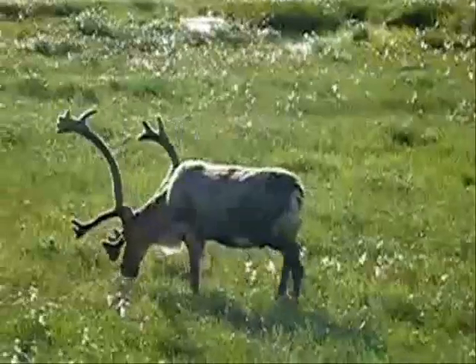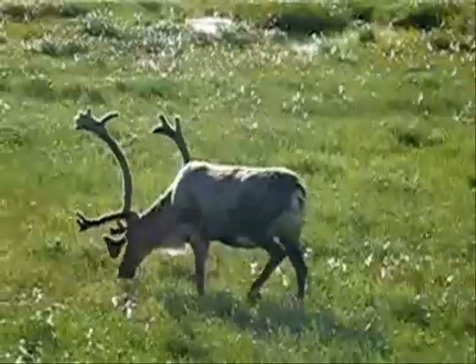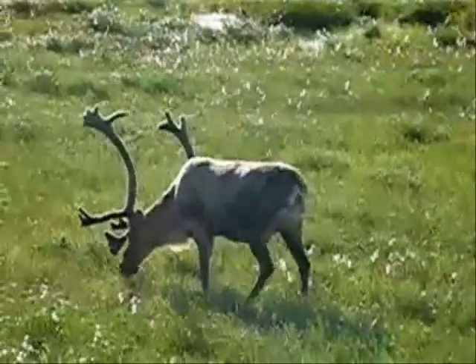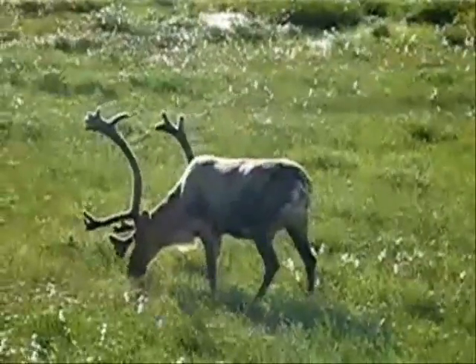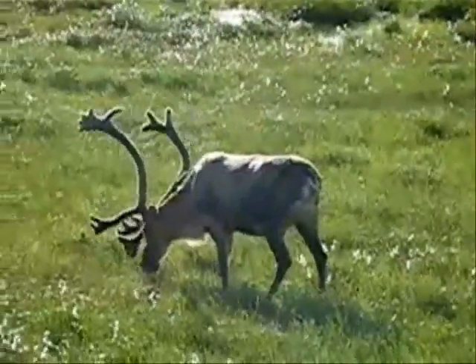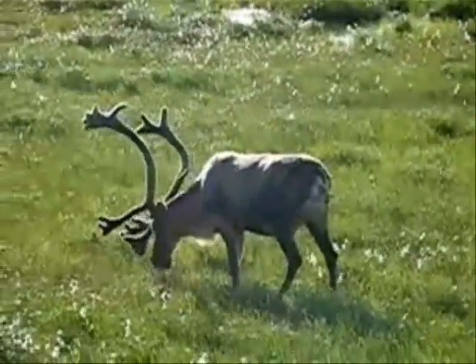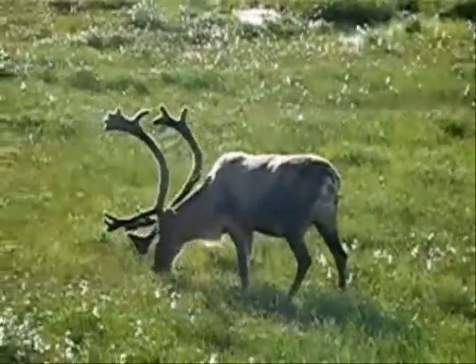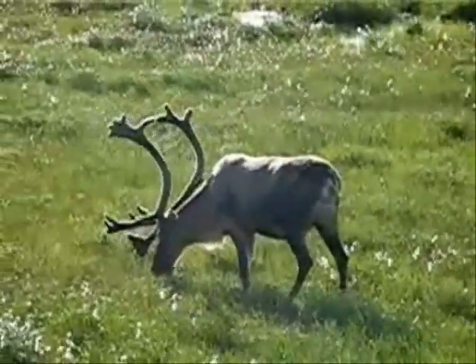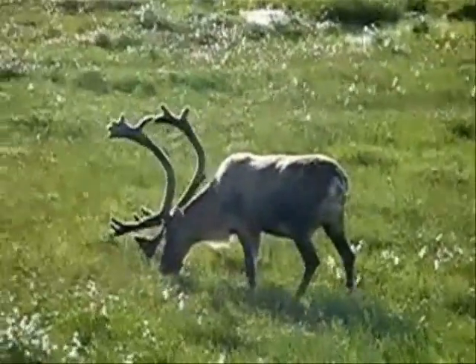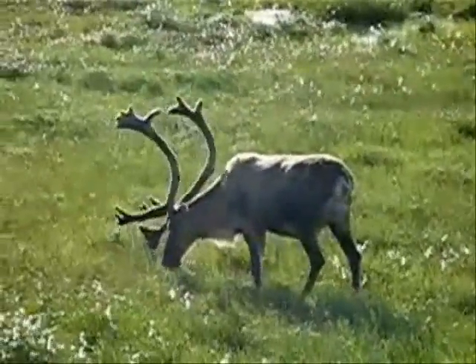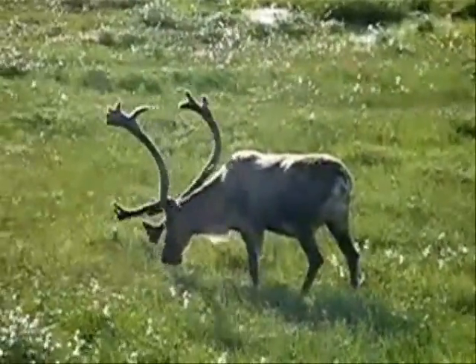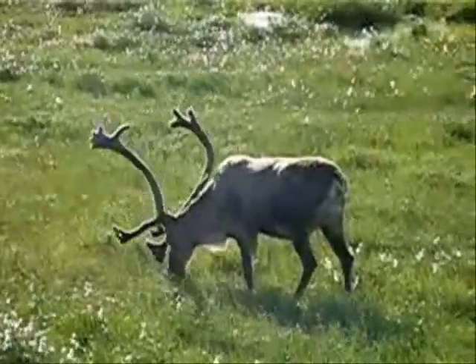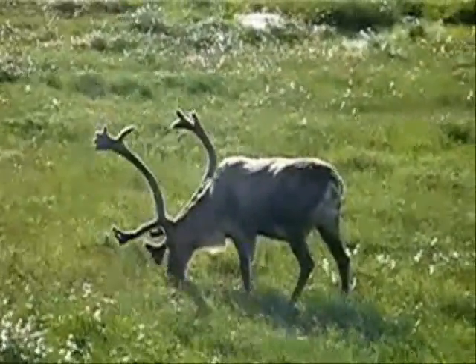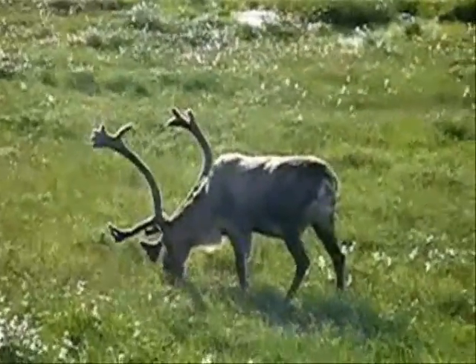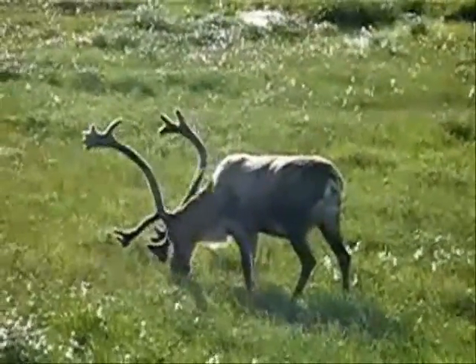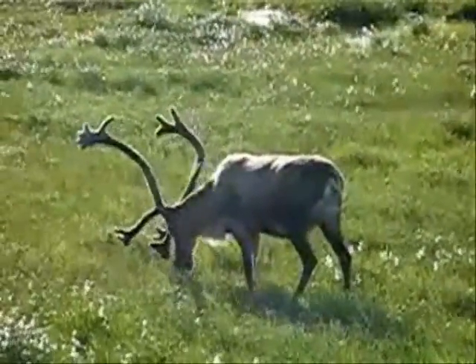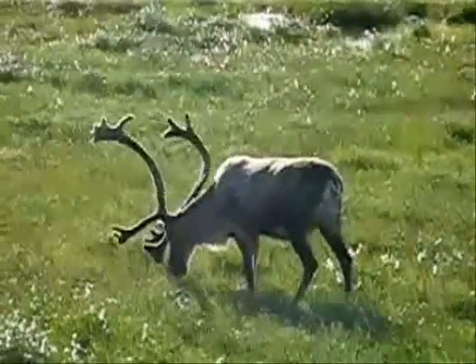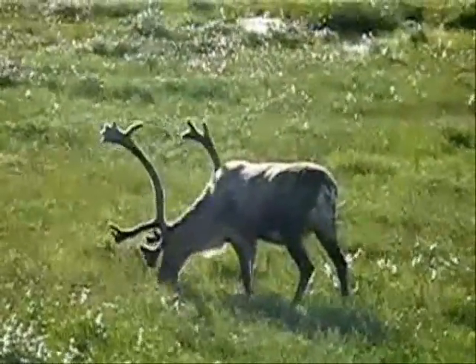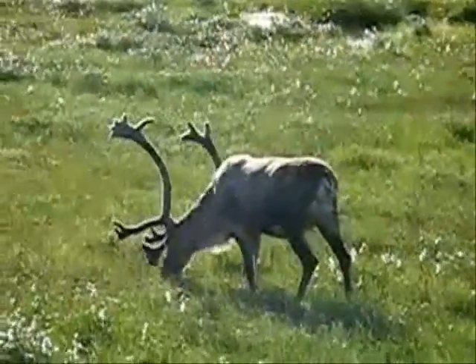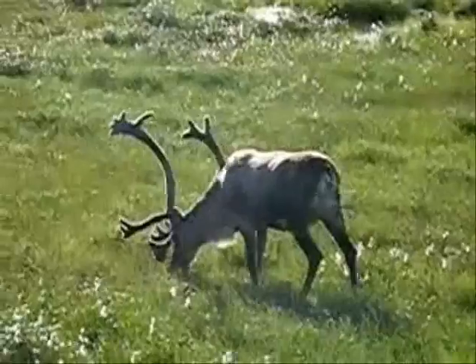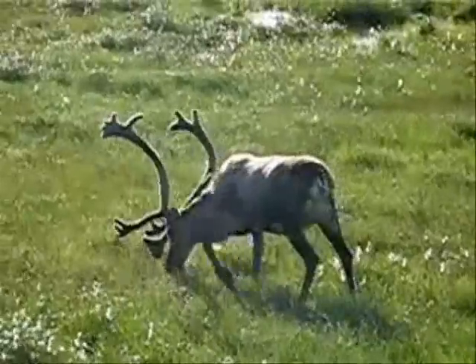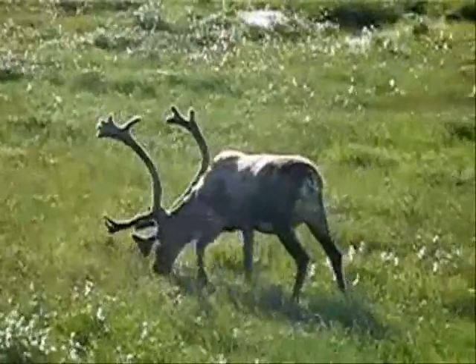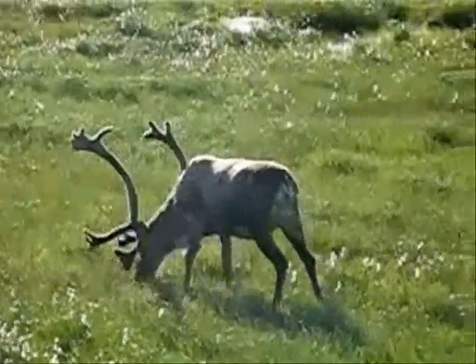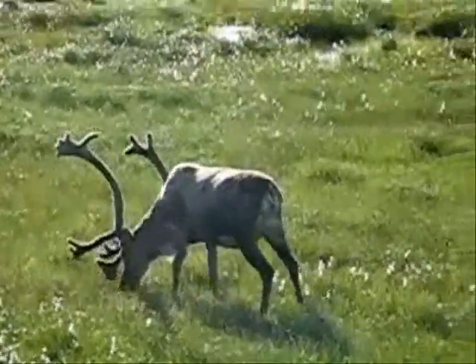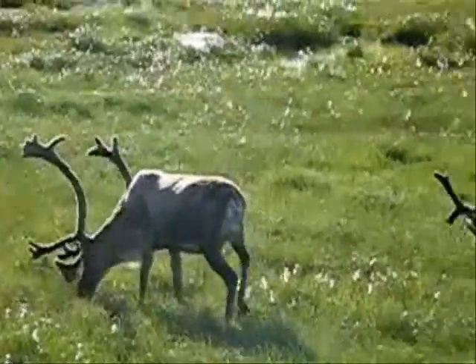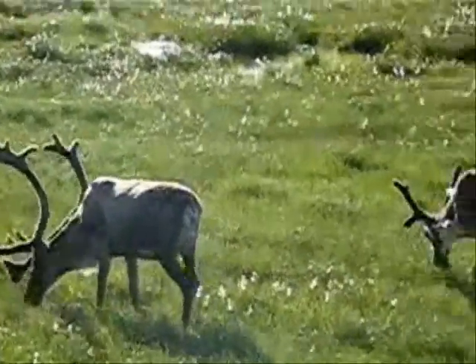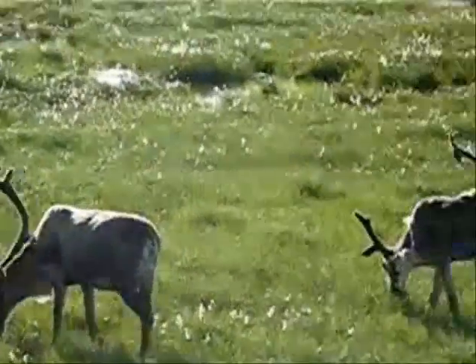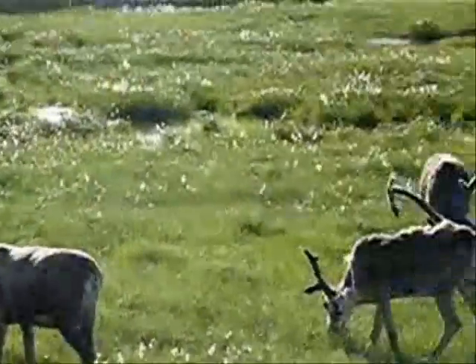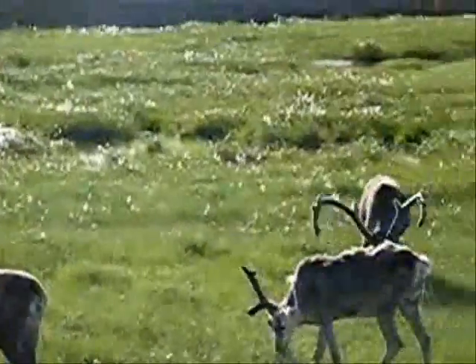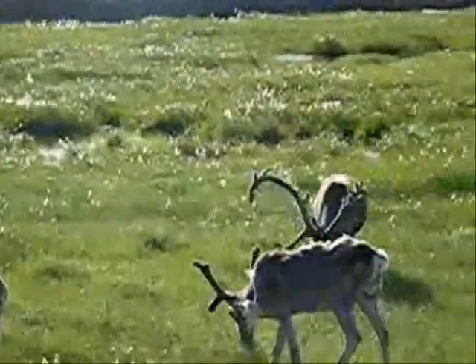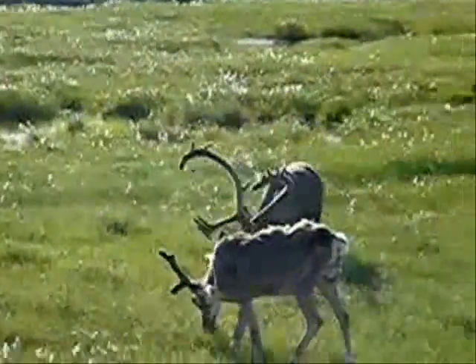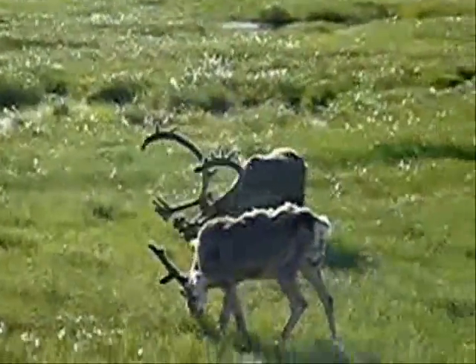Just like the caribou, who also resides in this forest, the elk have a high body mass which allows them to lose heat more slowly.